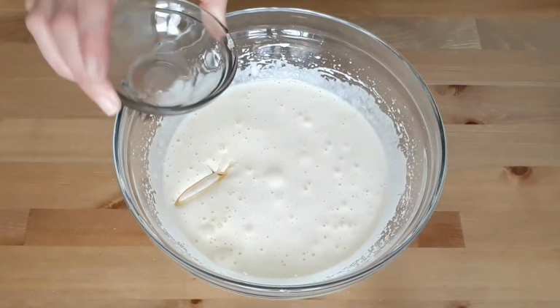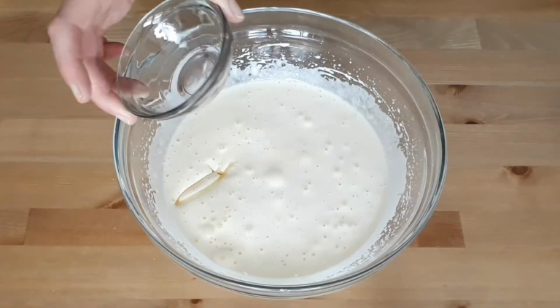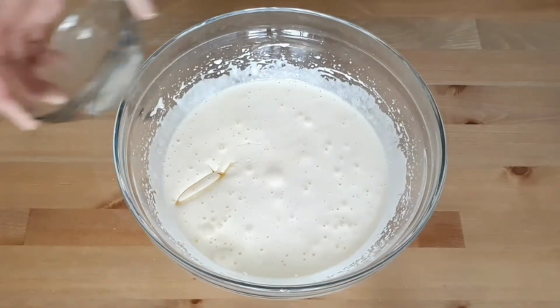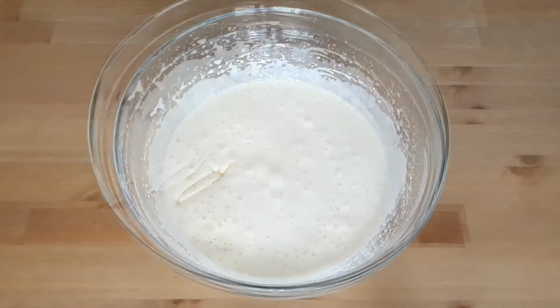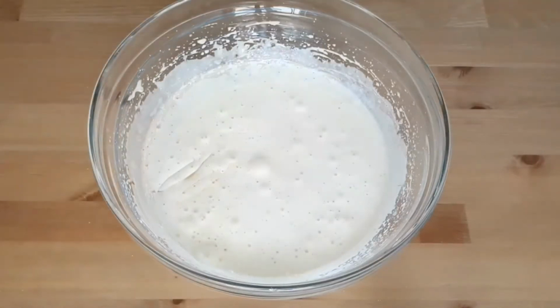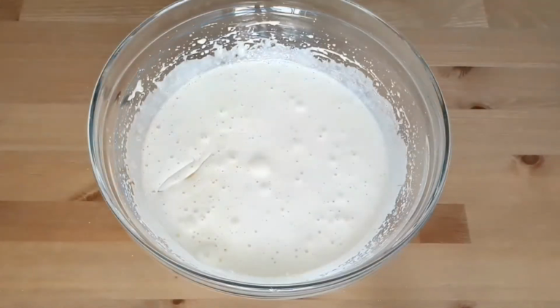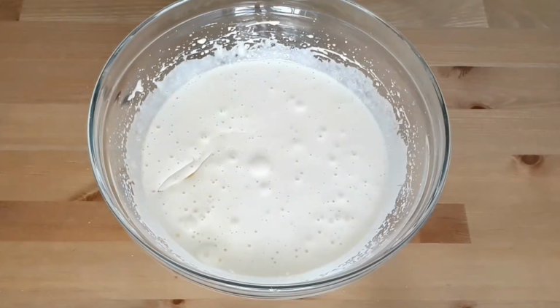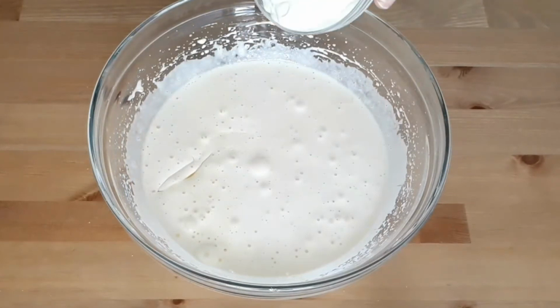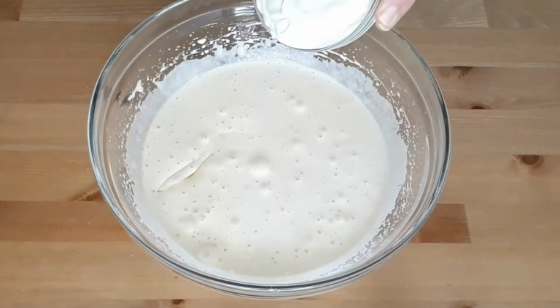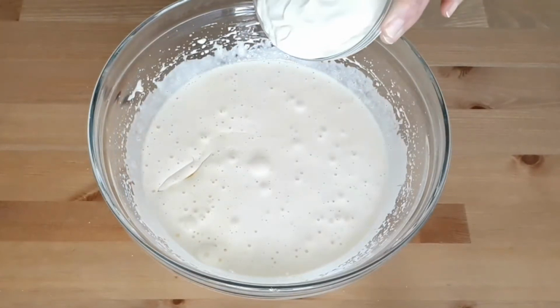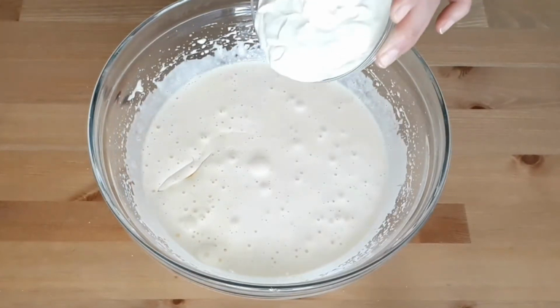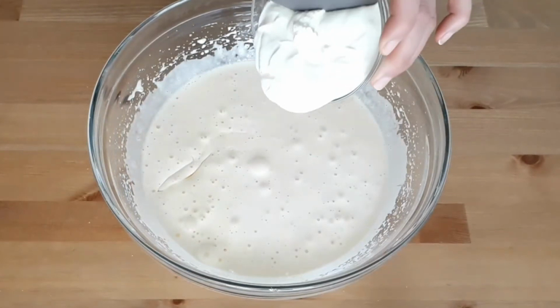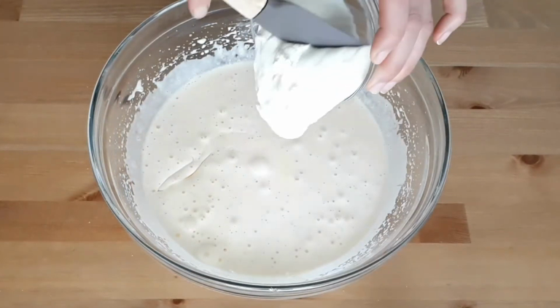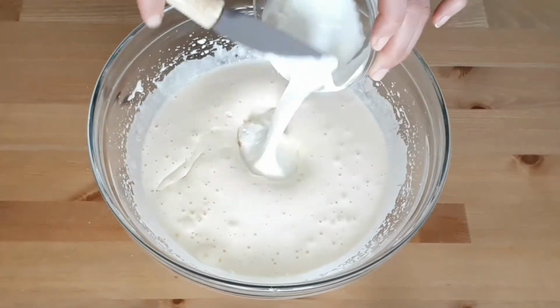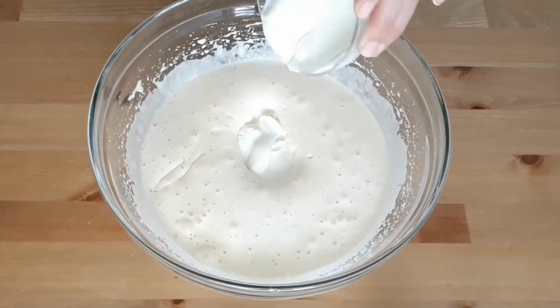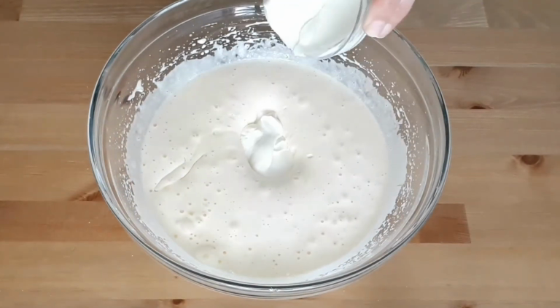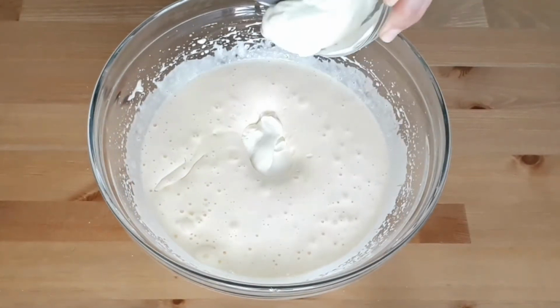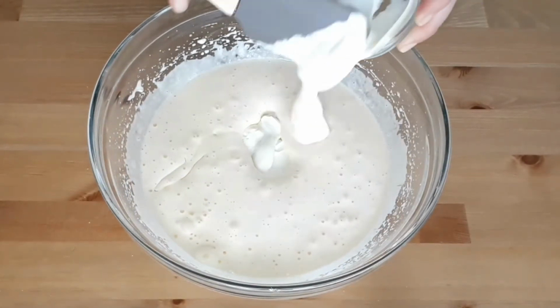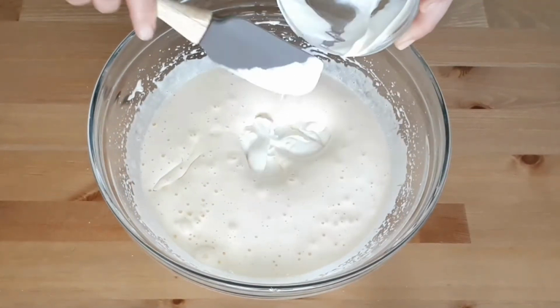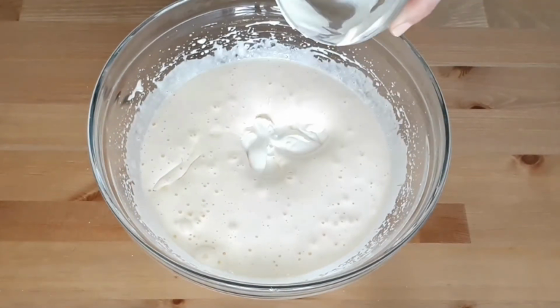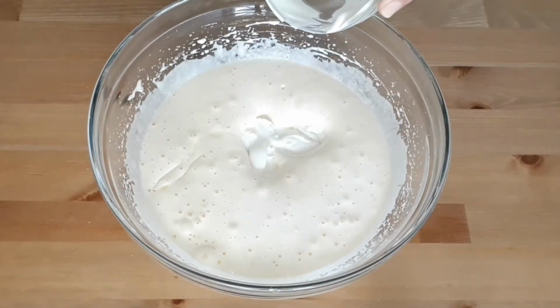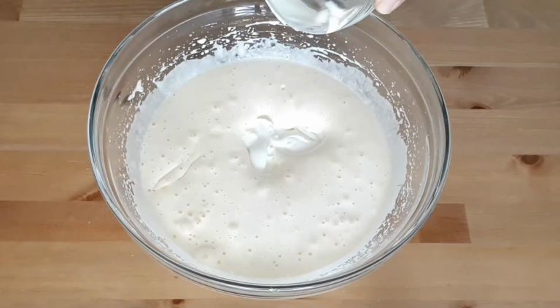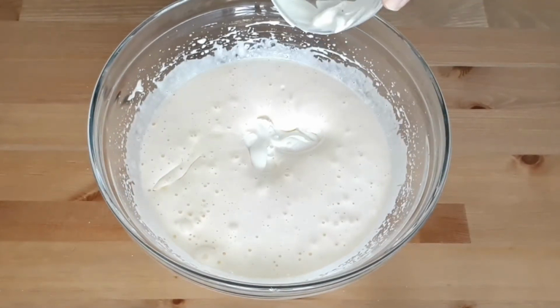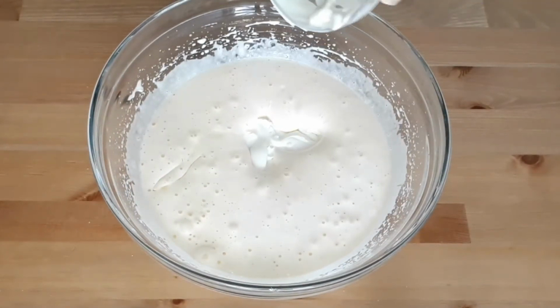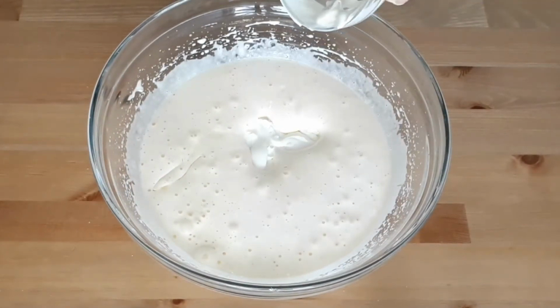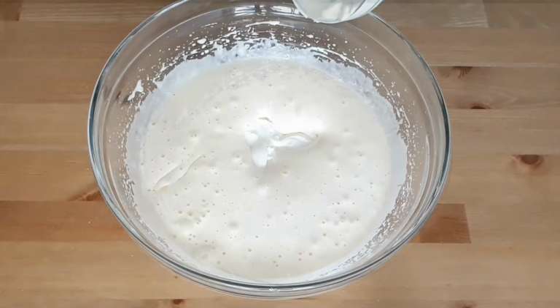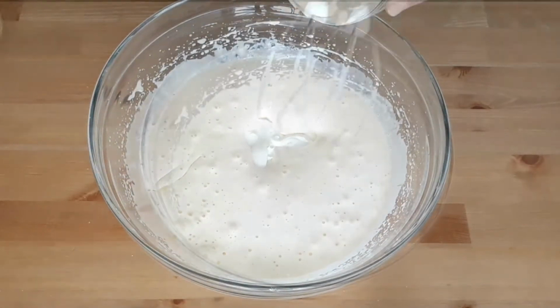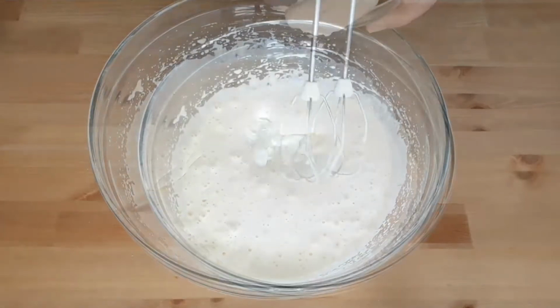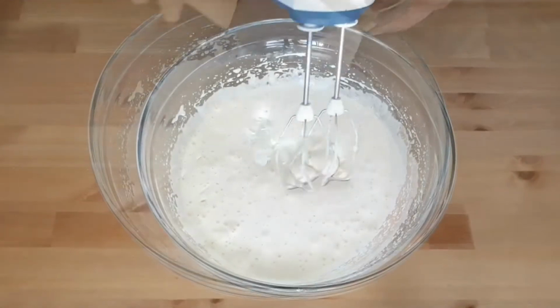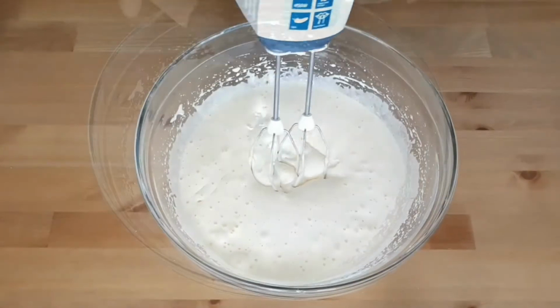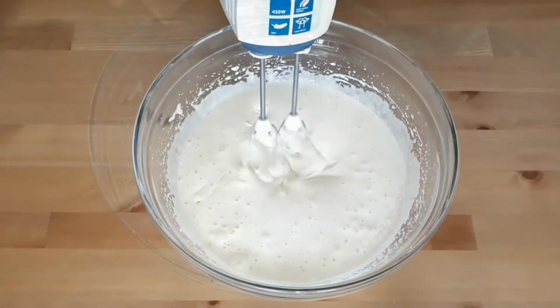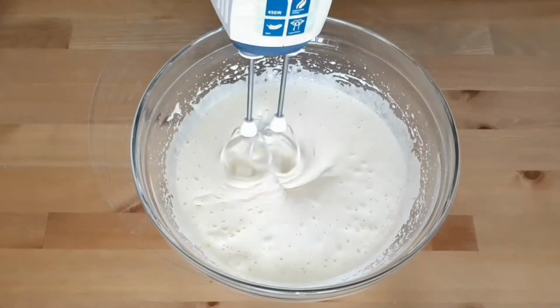Once you achieve the fluffy texture, add the oil and the yogurt and resume beating to incorporate them.